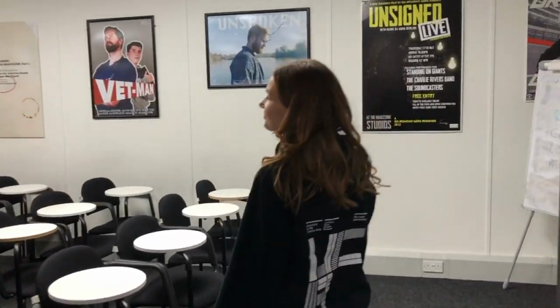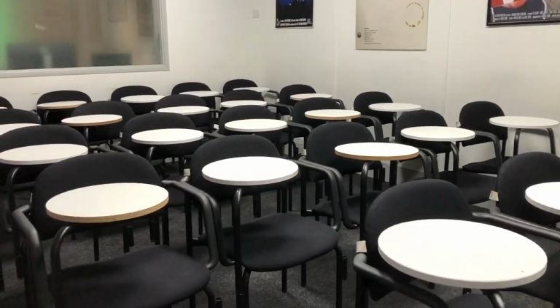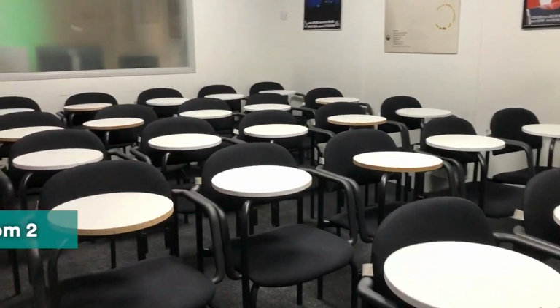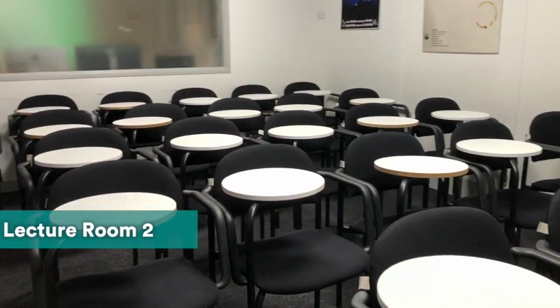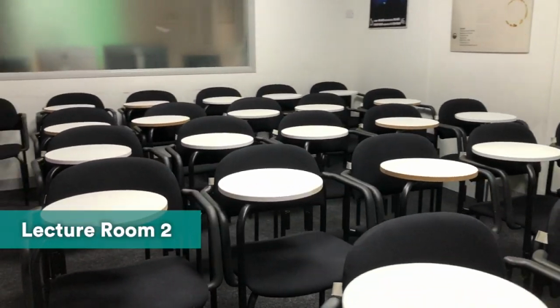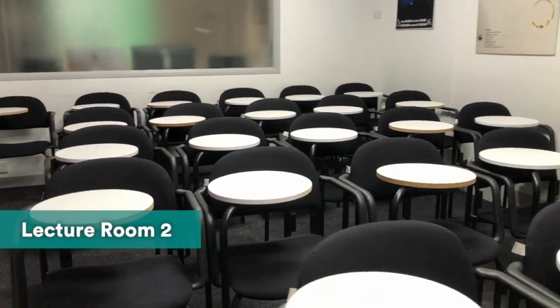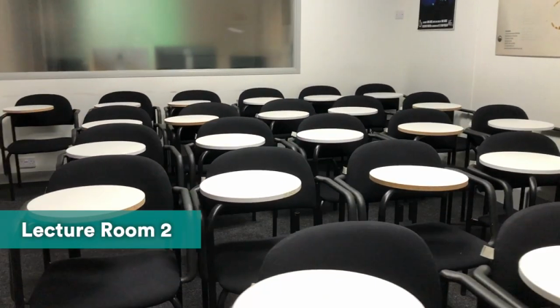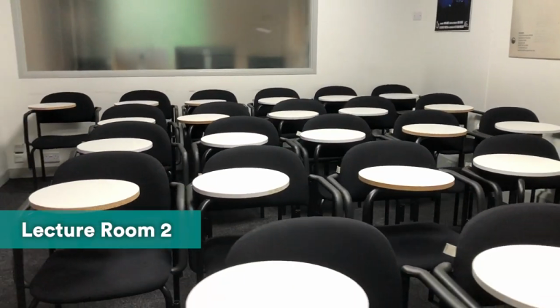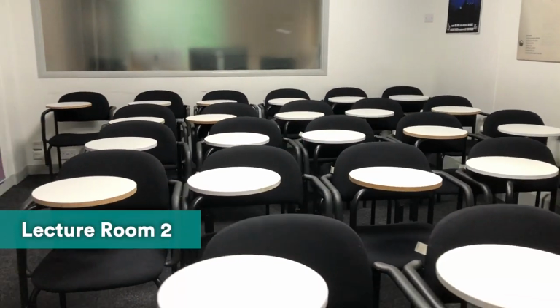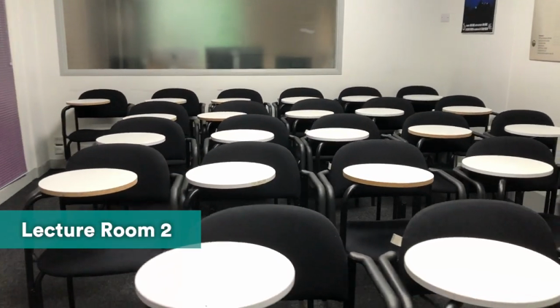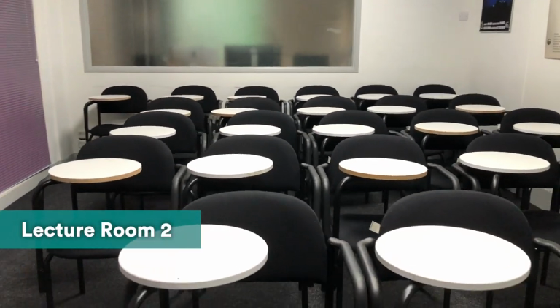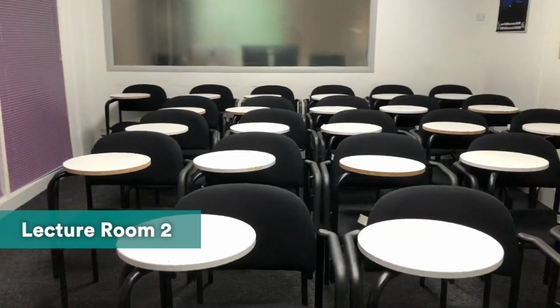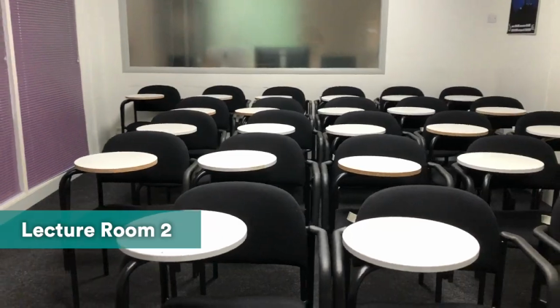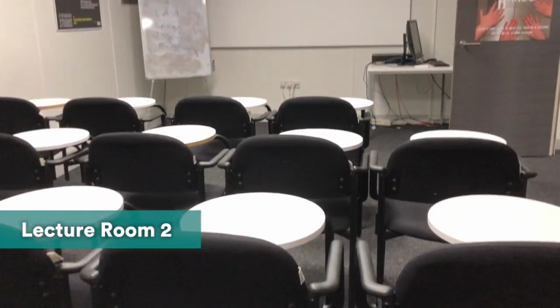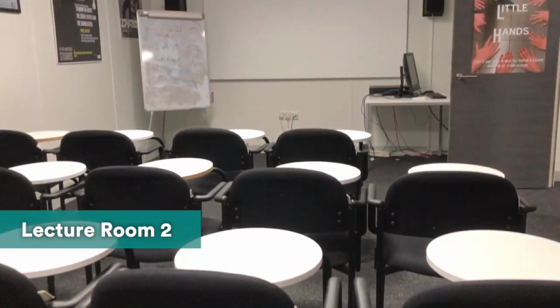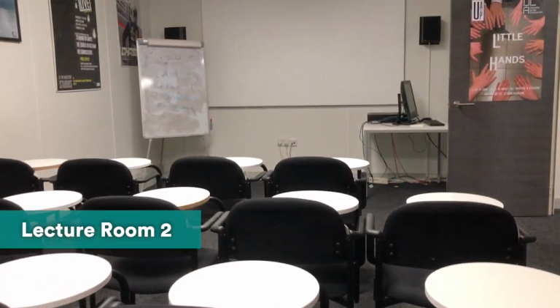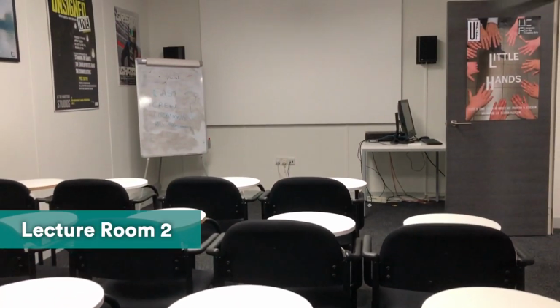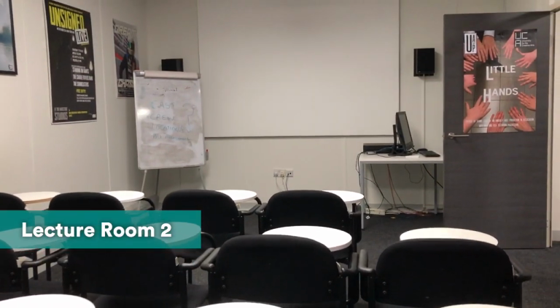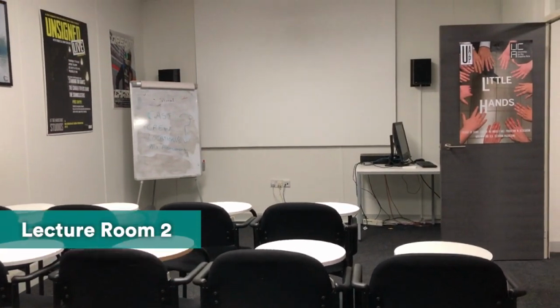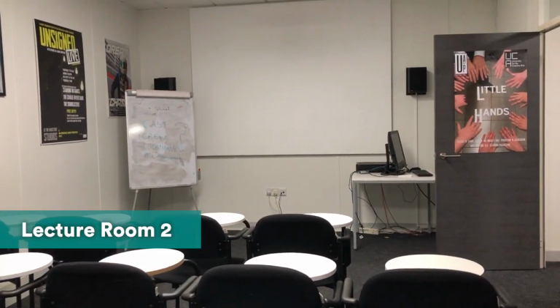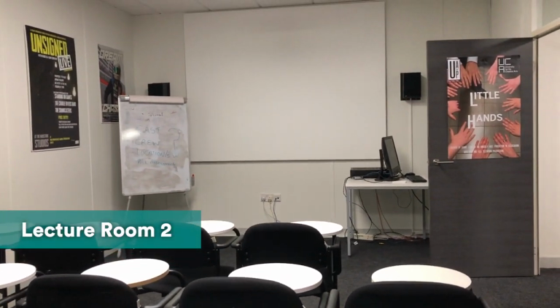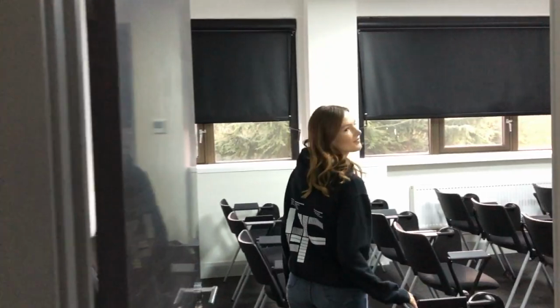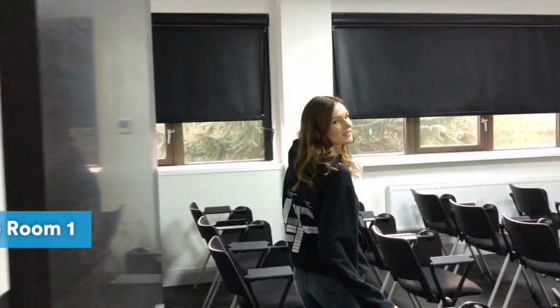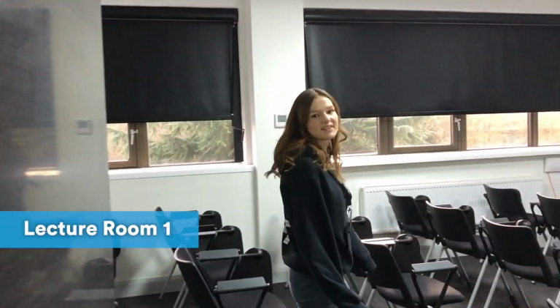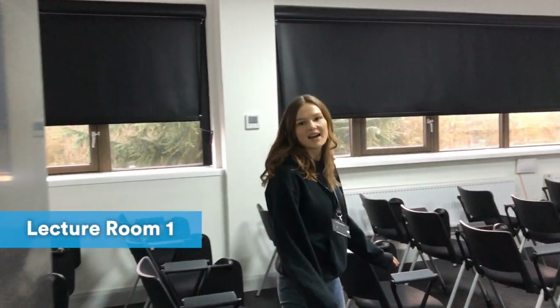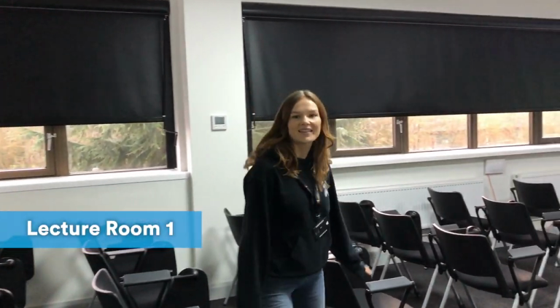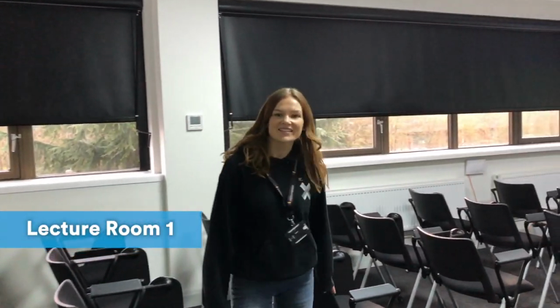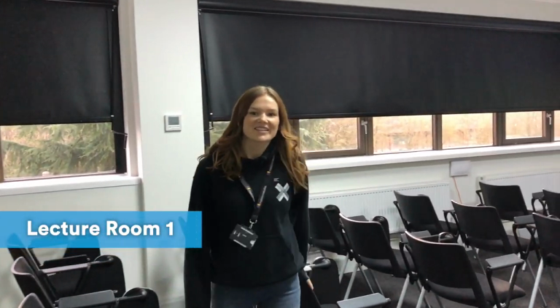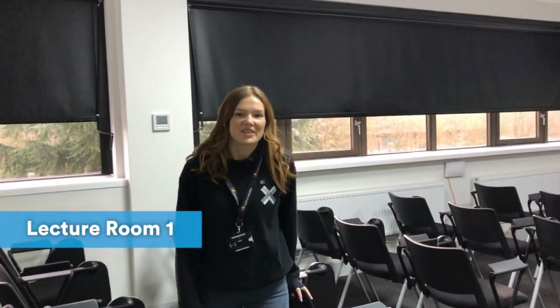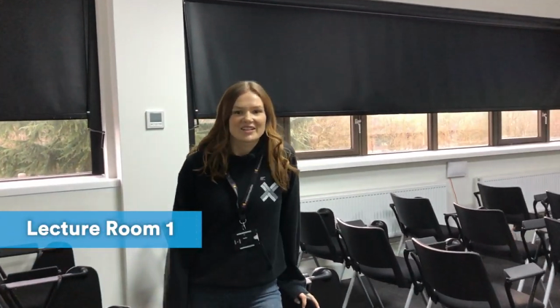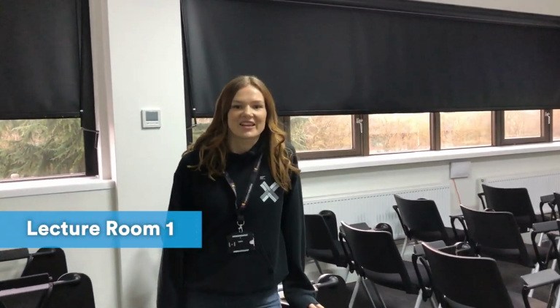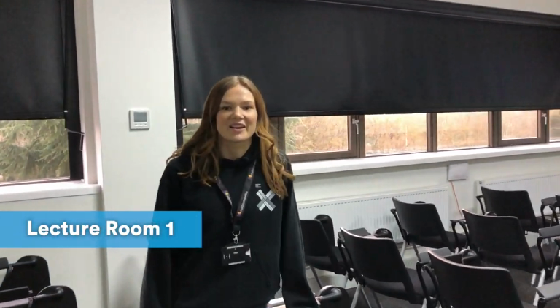This is one of the lecture rooms. And this is another lecture theatre.